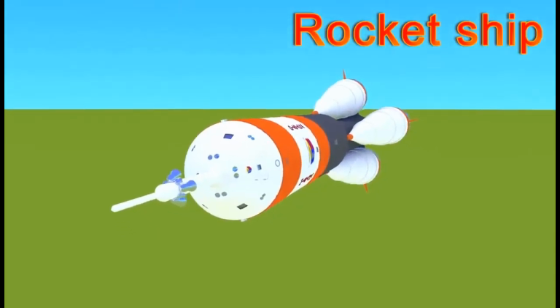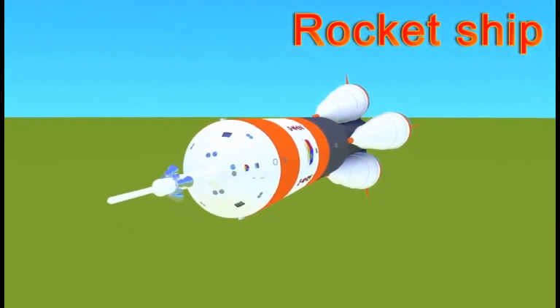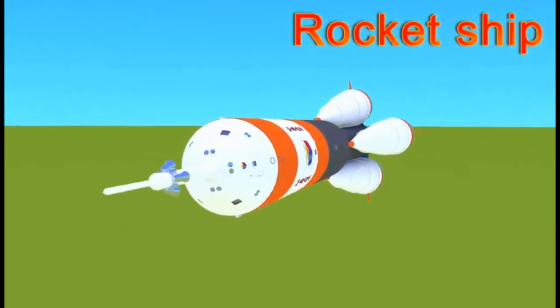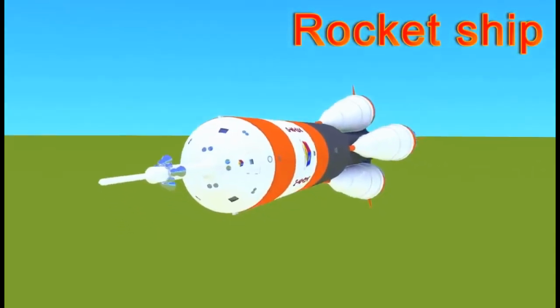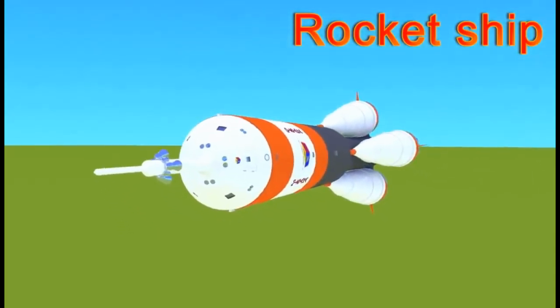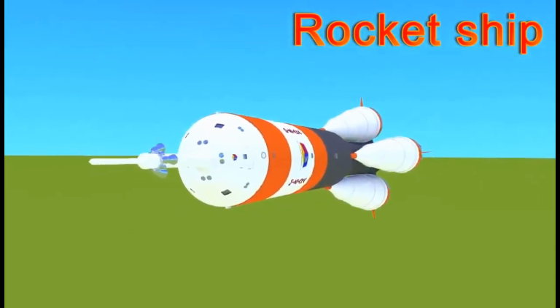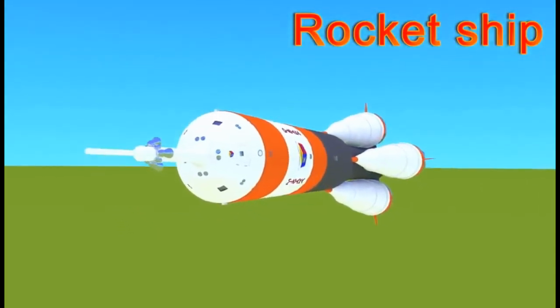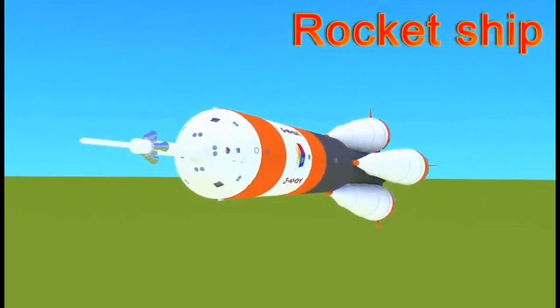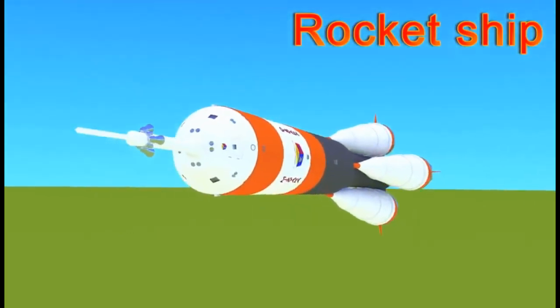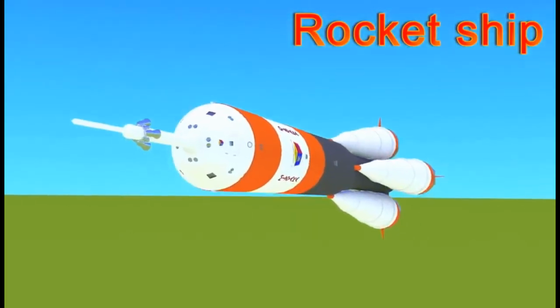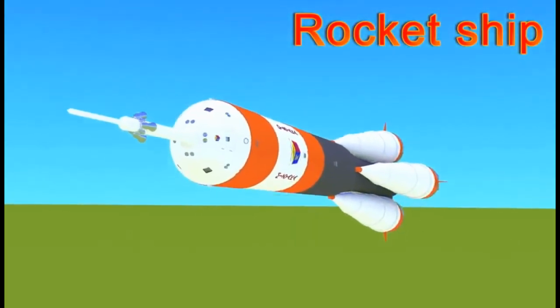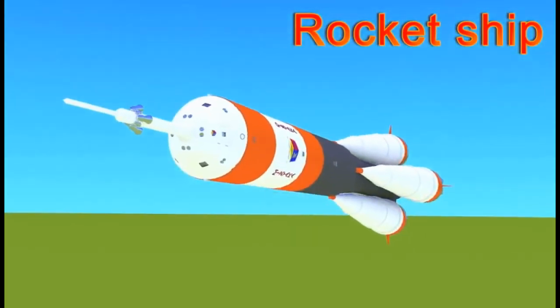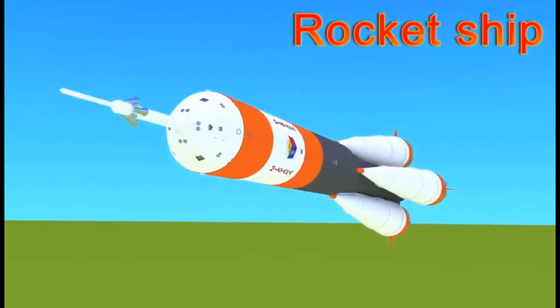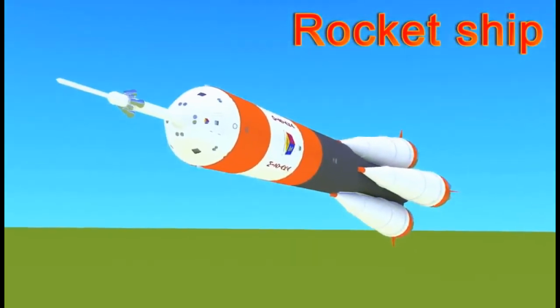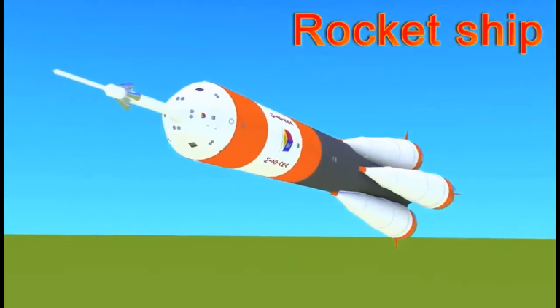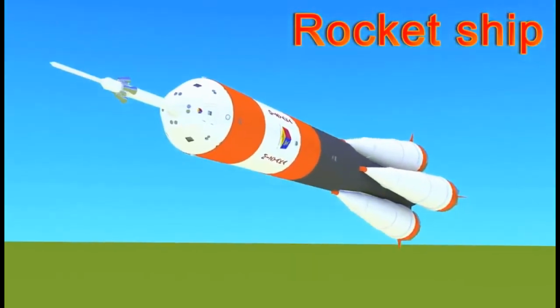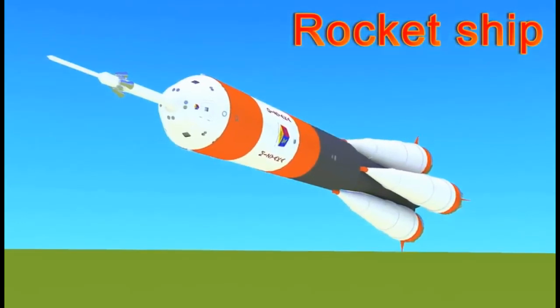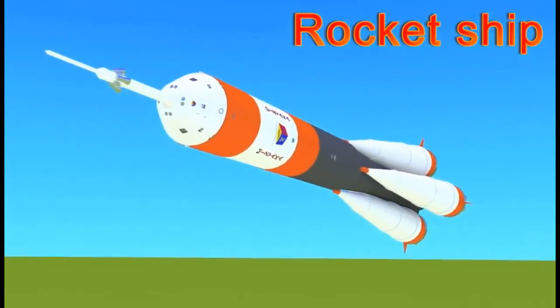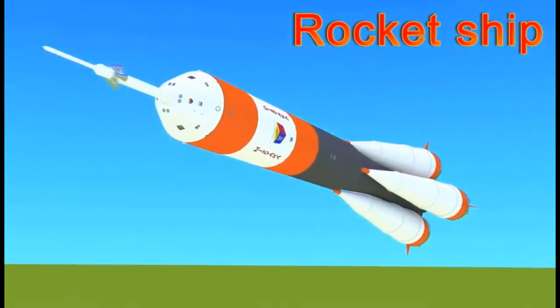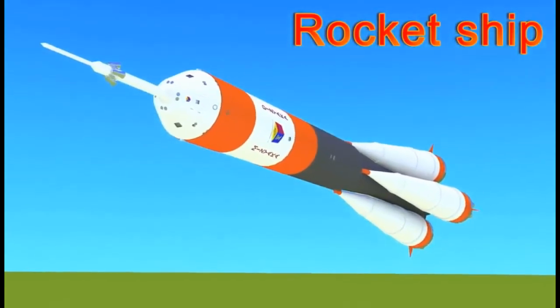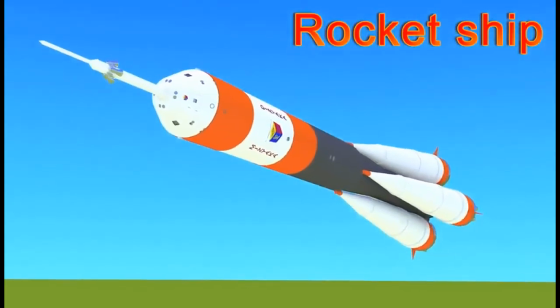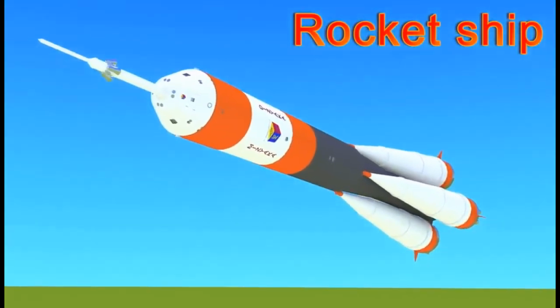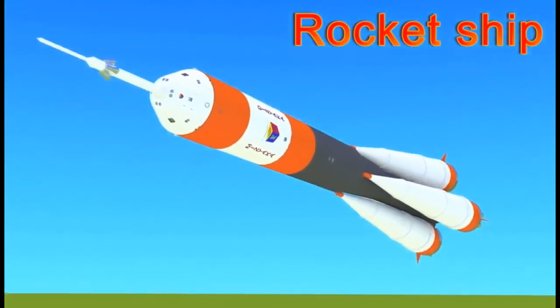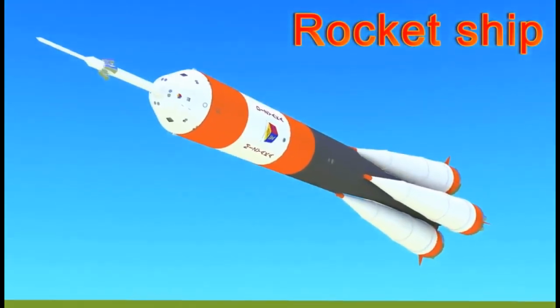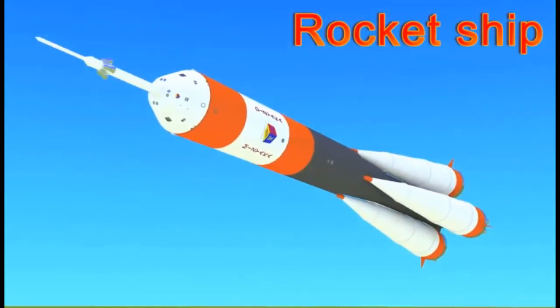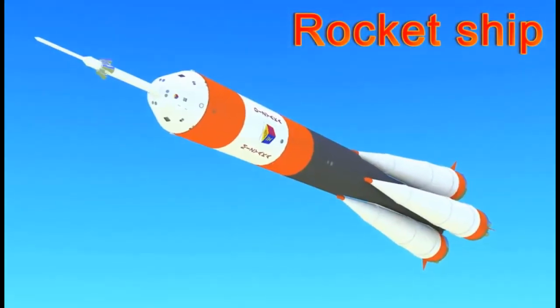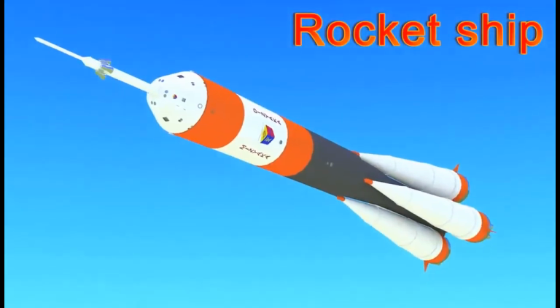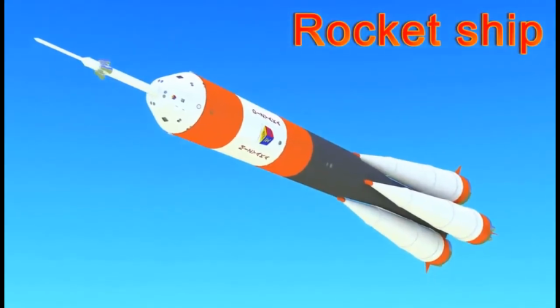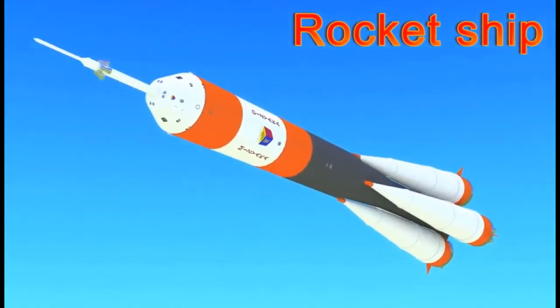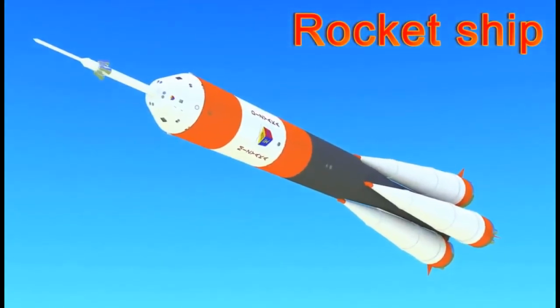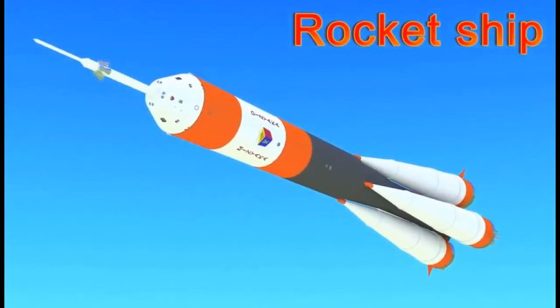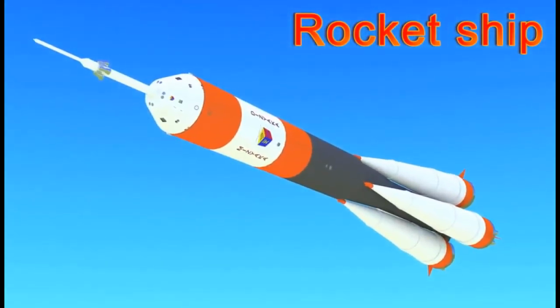What do you think of our rocket ship? Cool! It looks simply awesome! Now, let's go into space!